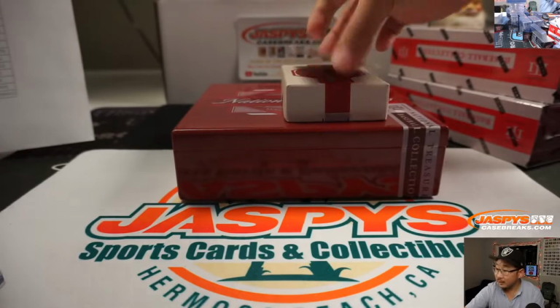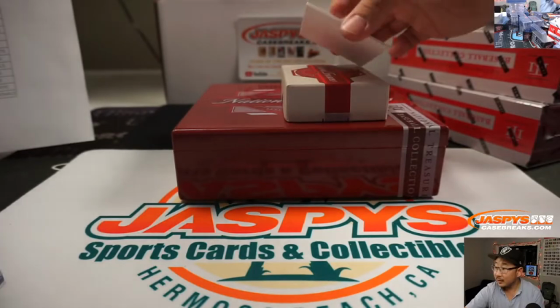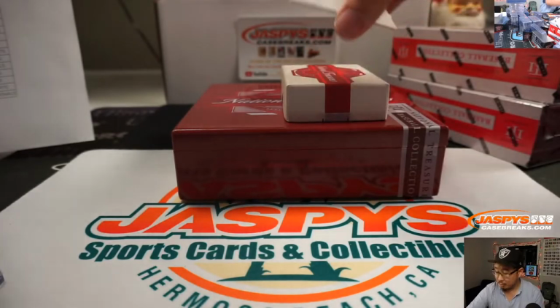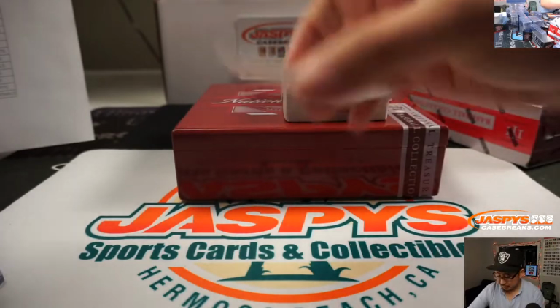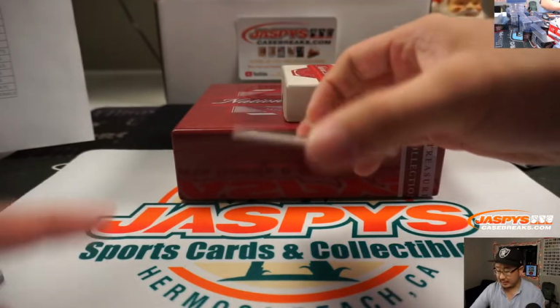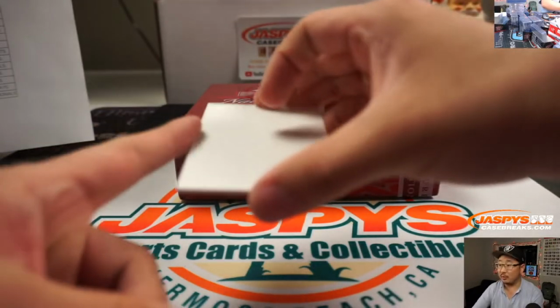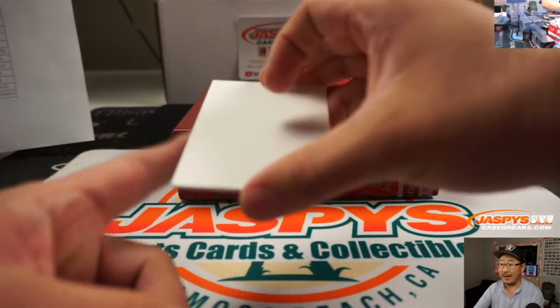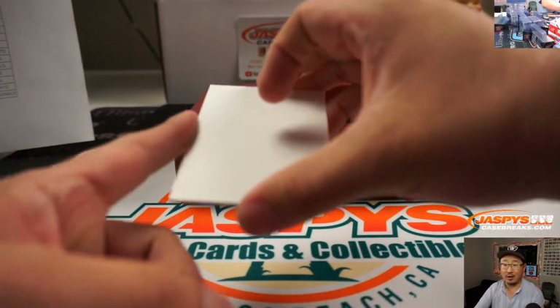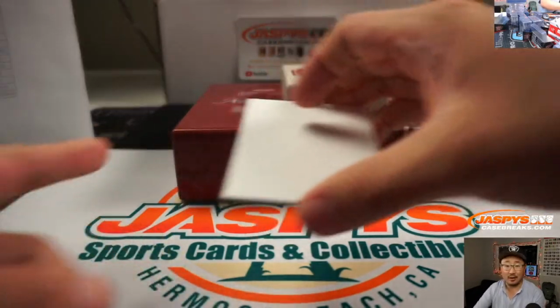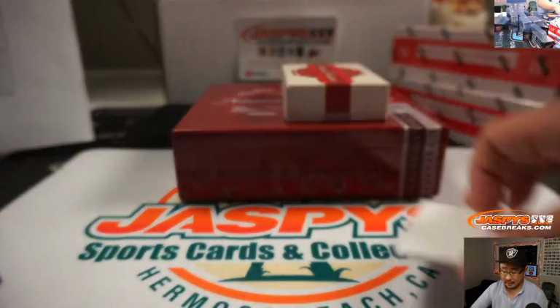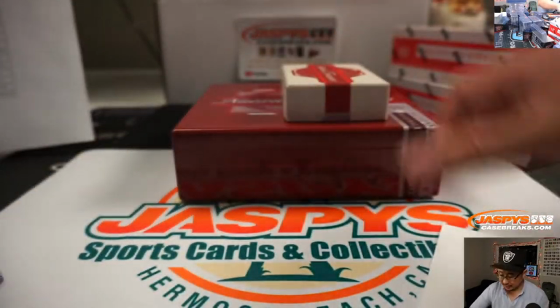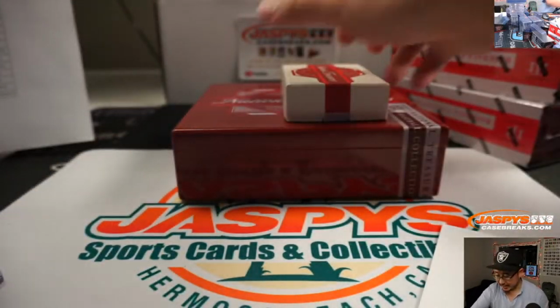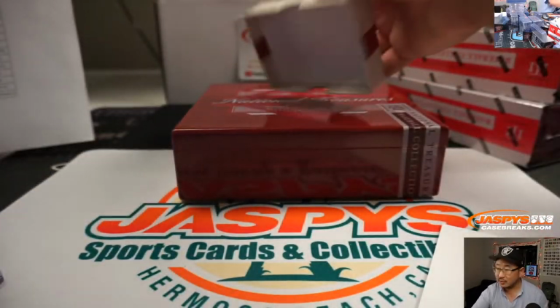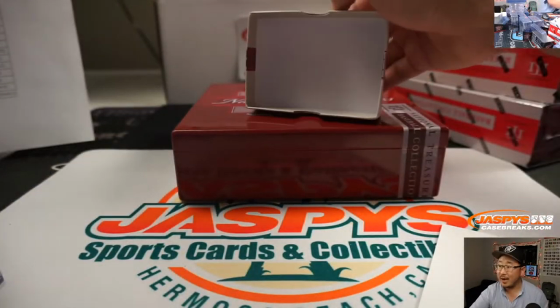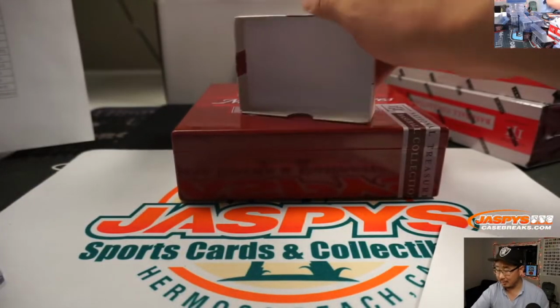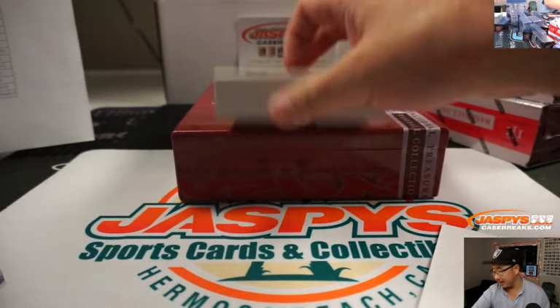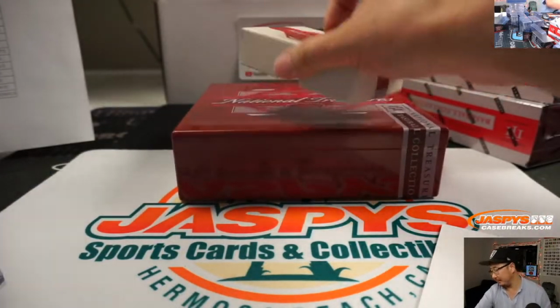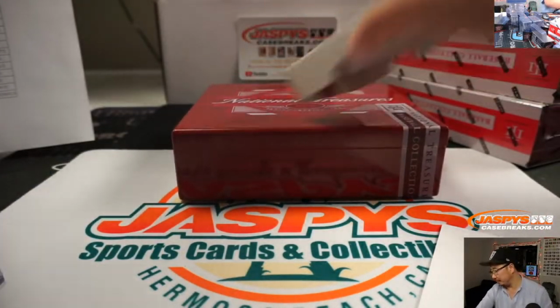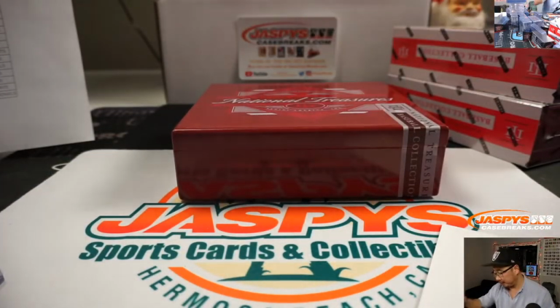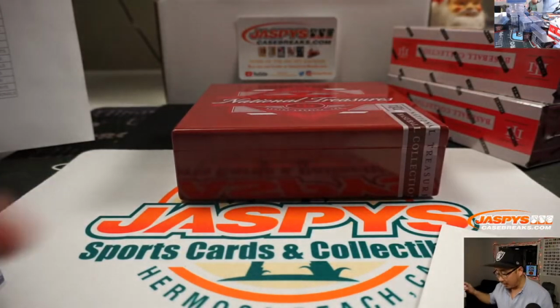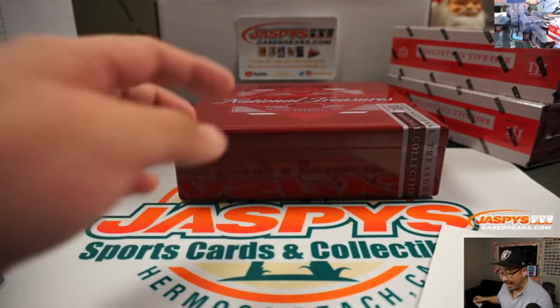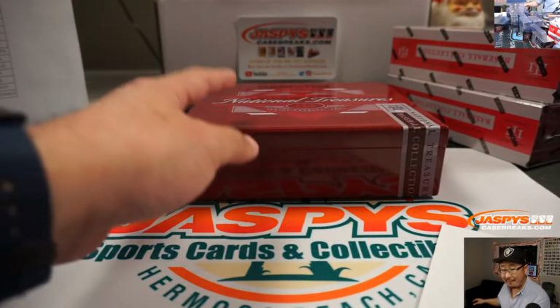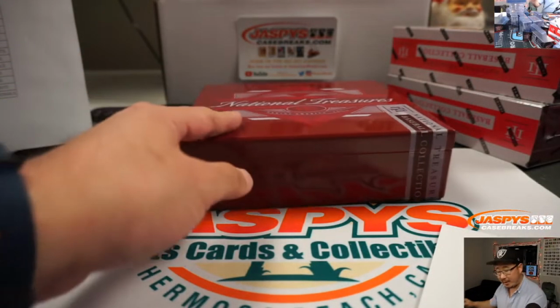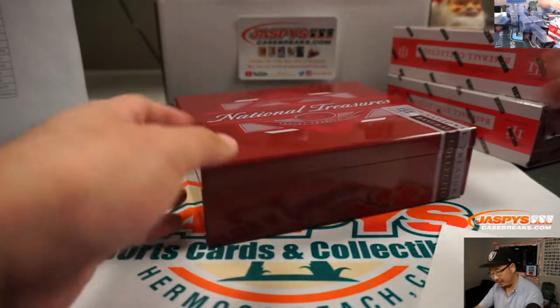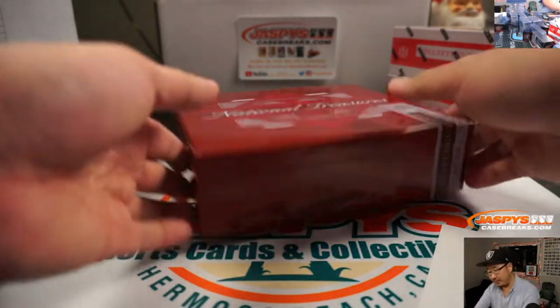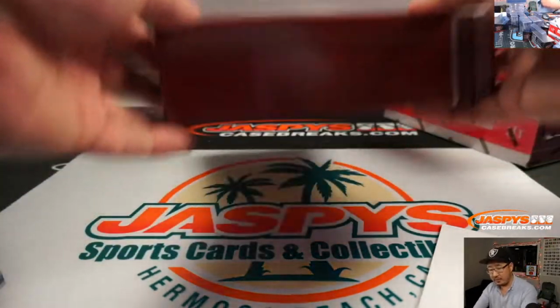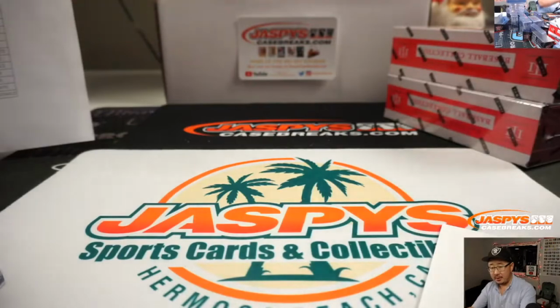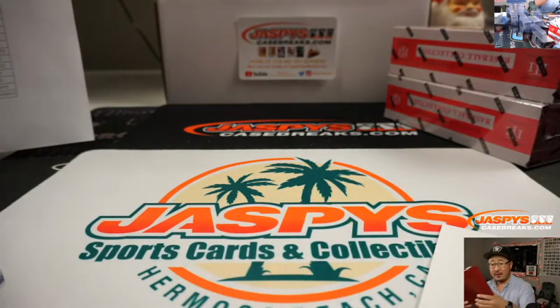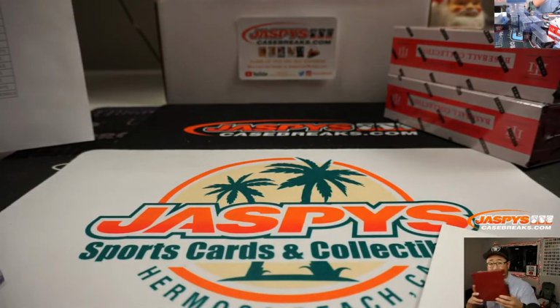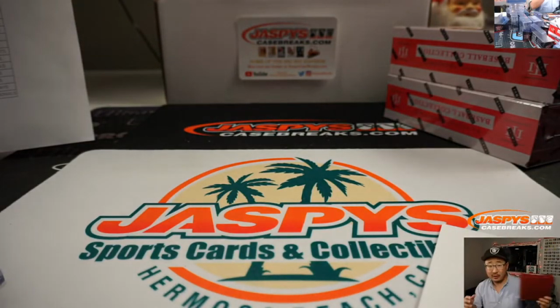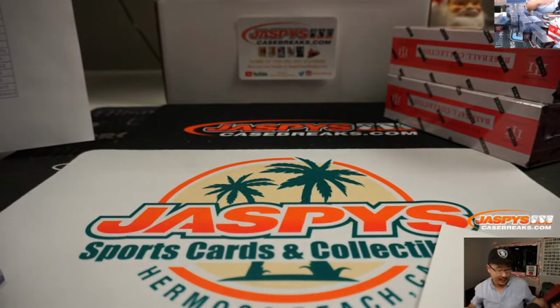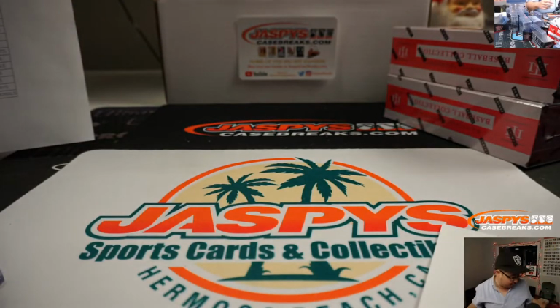We'll put these little blank cards in there so that doesn't rattle around. Alright, halfway through this full case break.